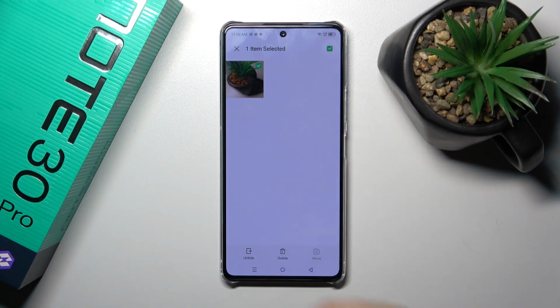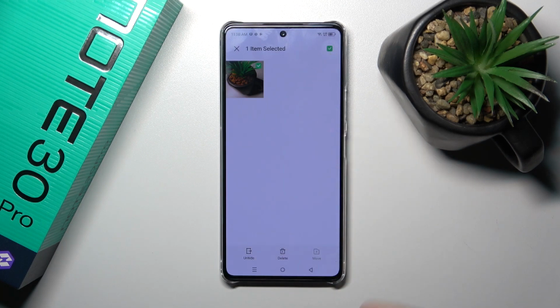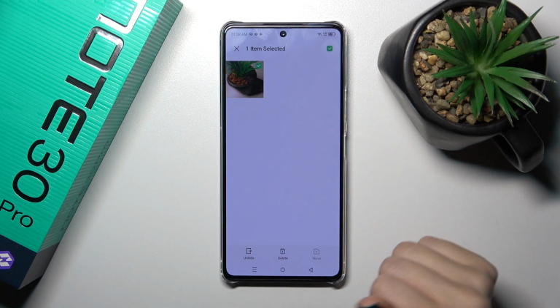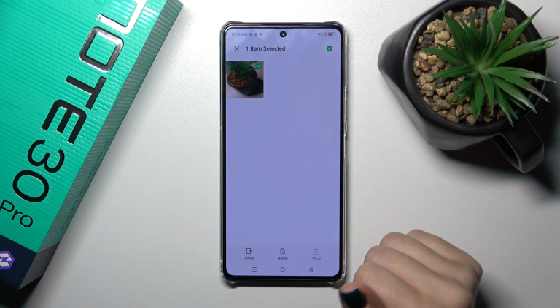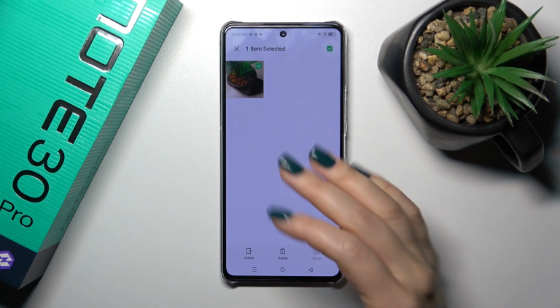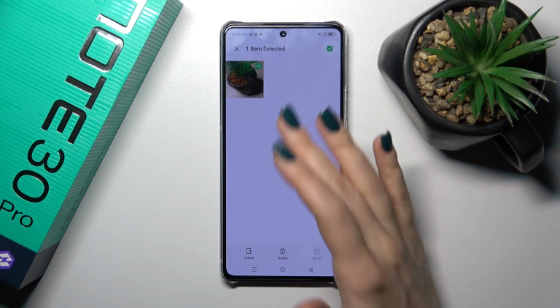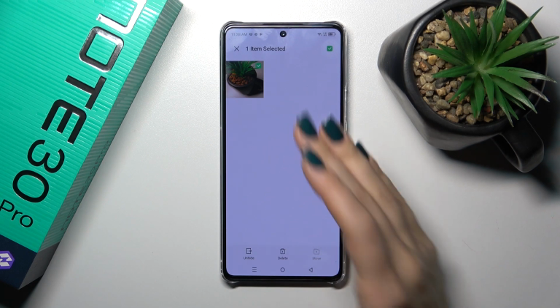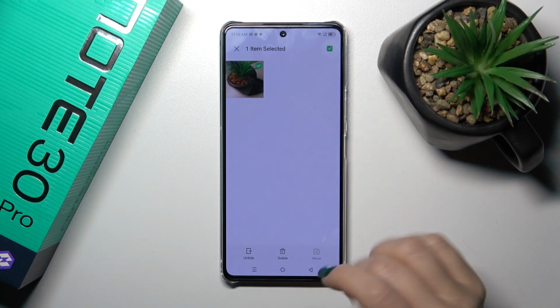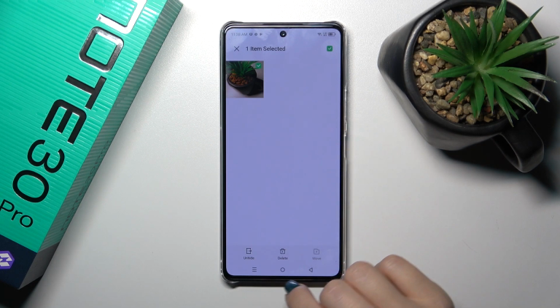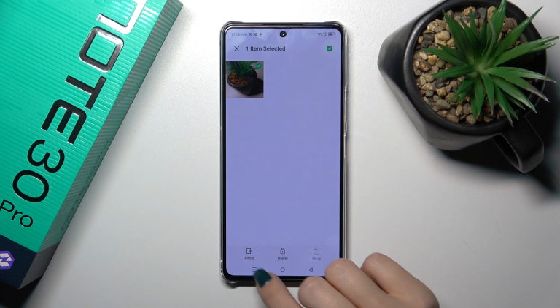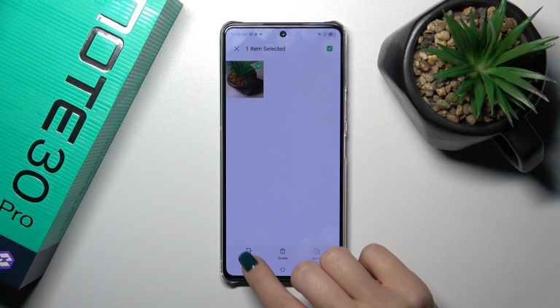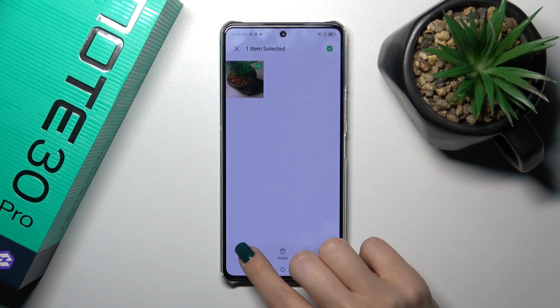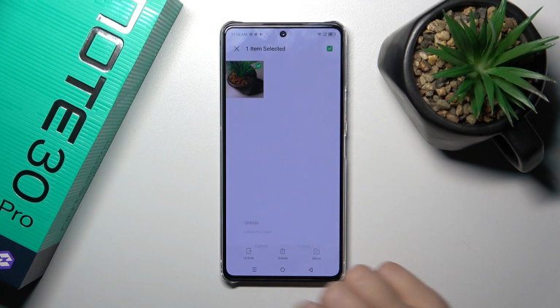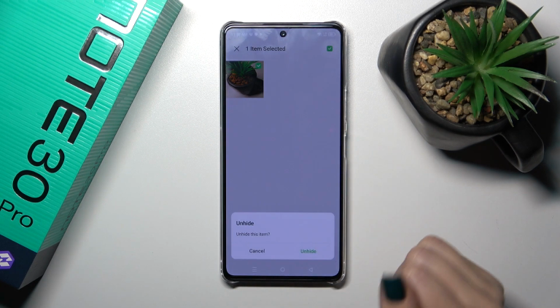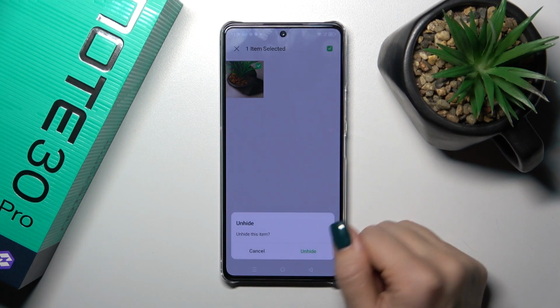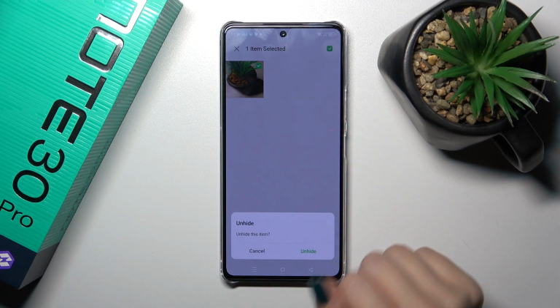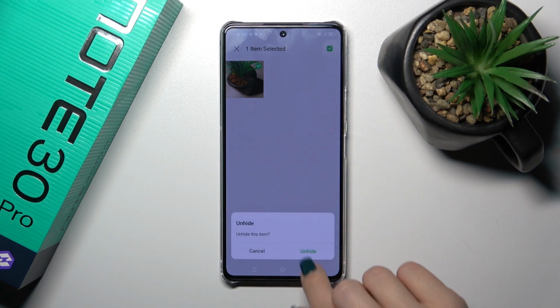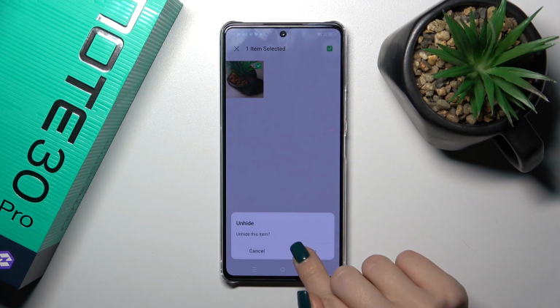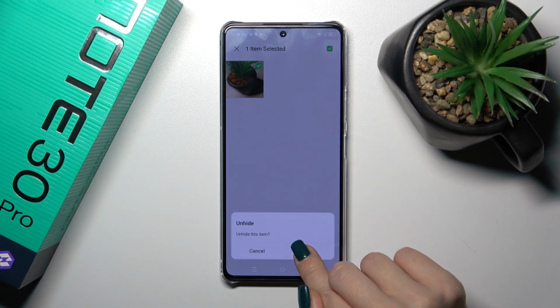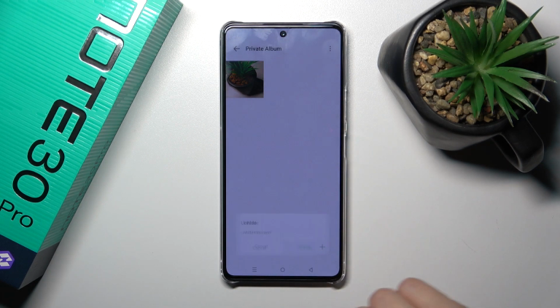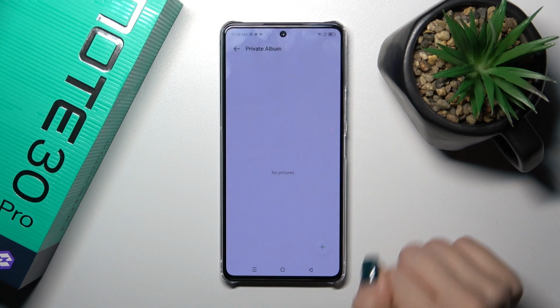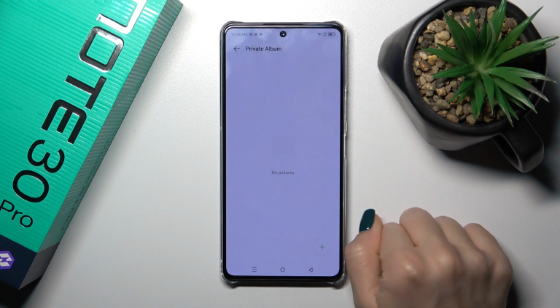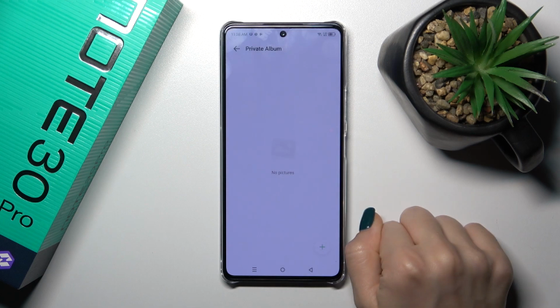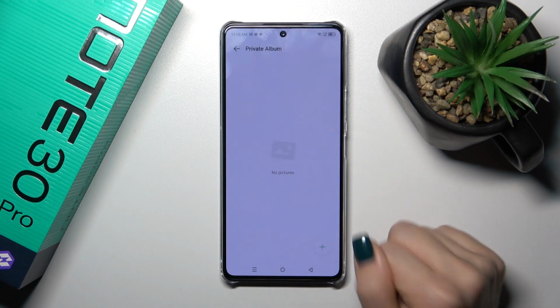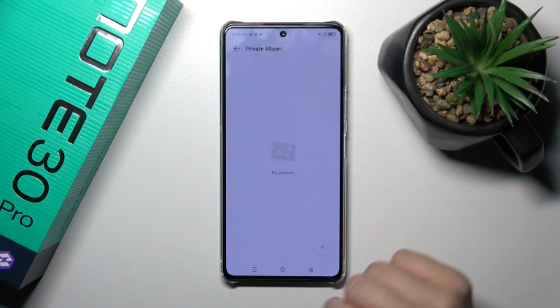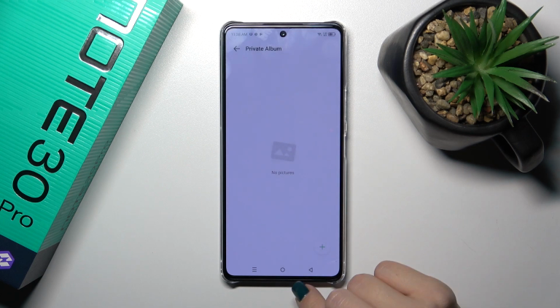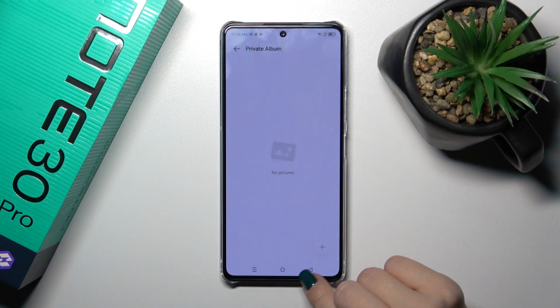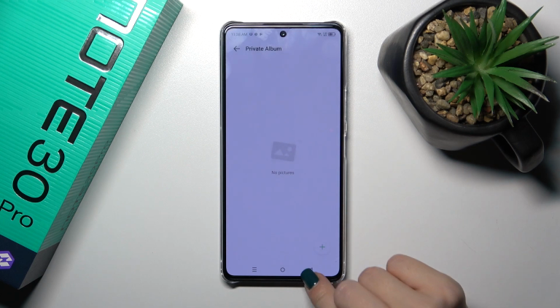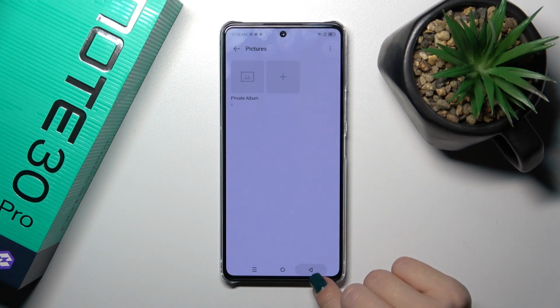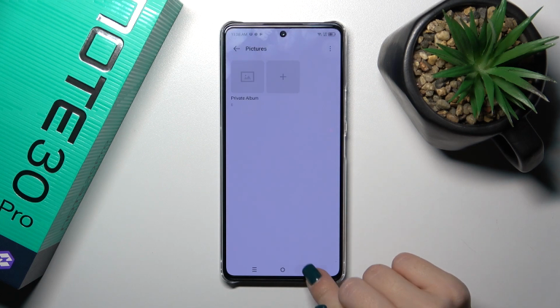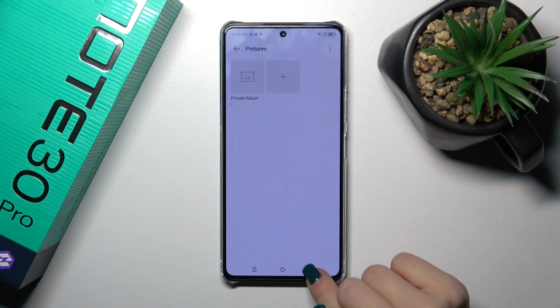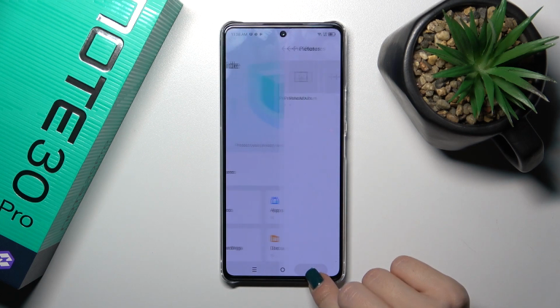To unhide them, just select the photo, tap unhide, confirm your action and that's it.